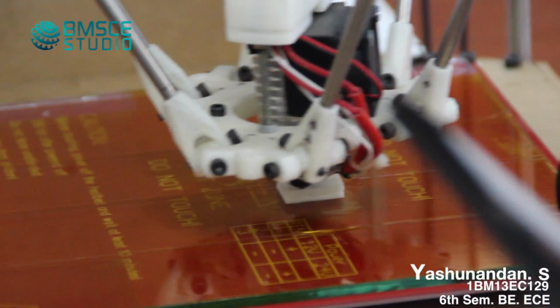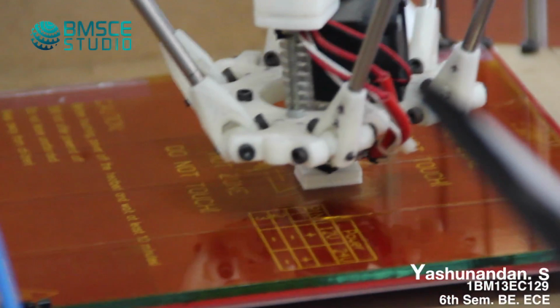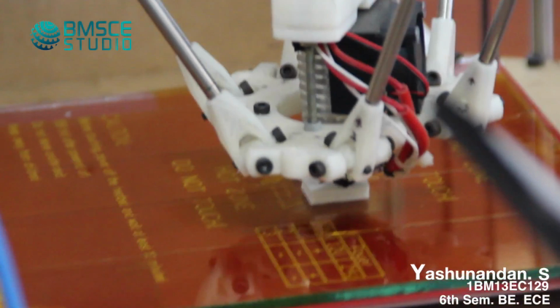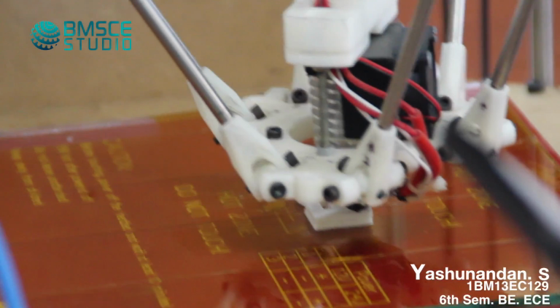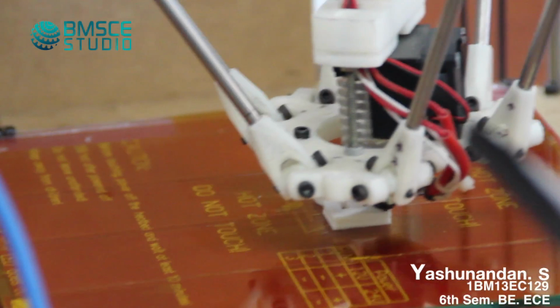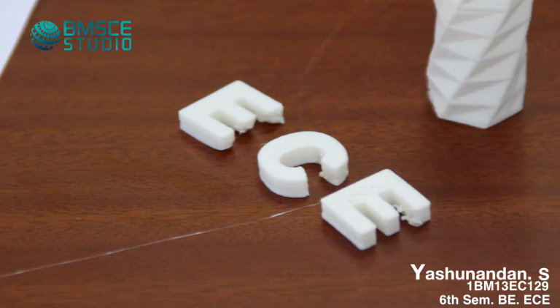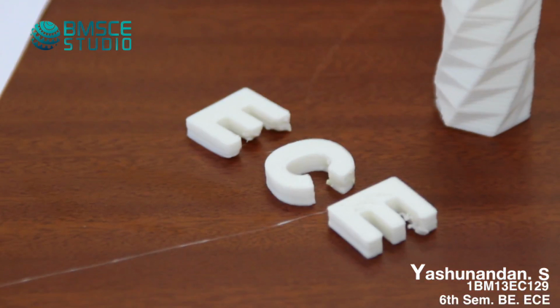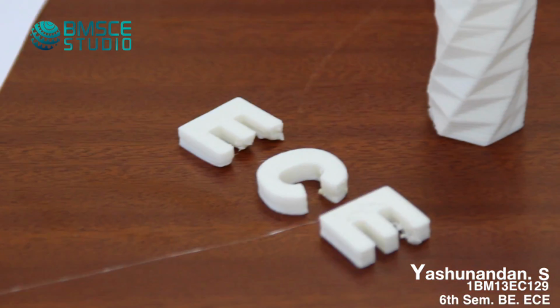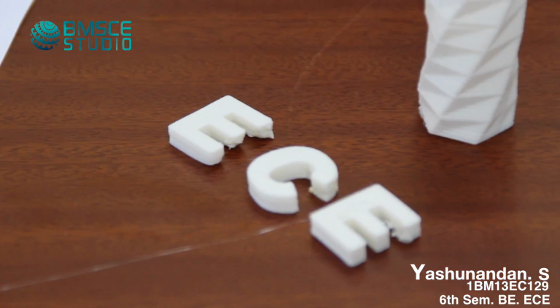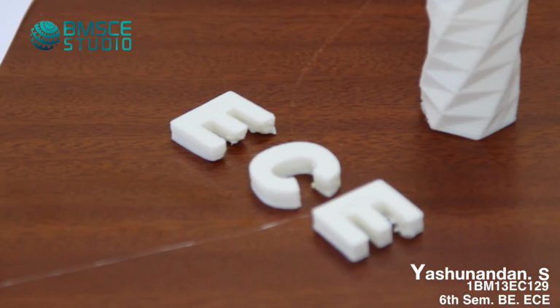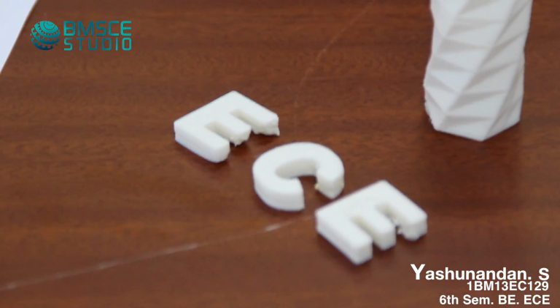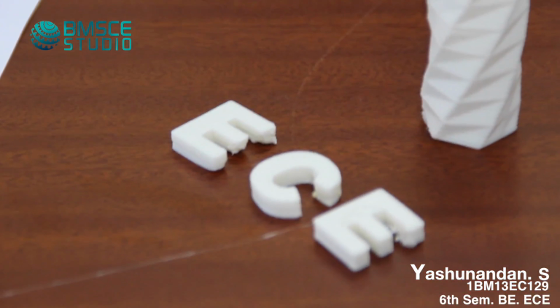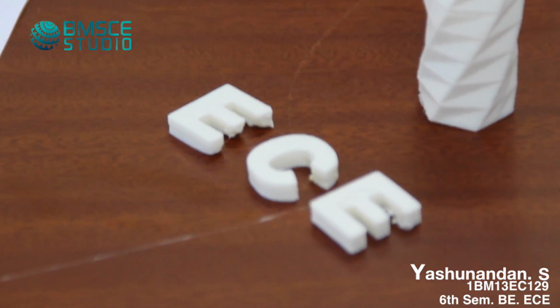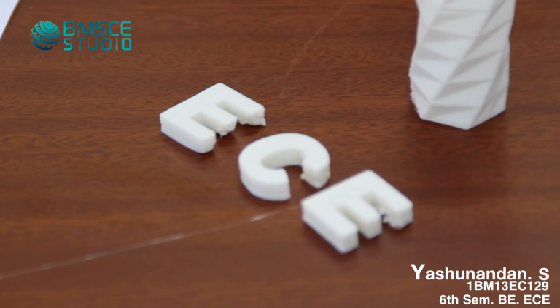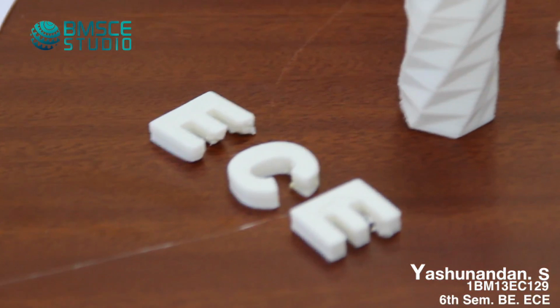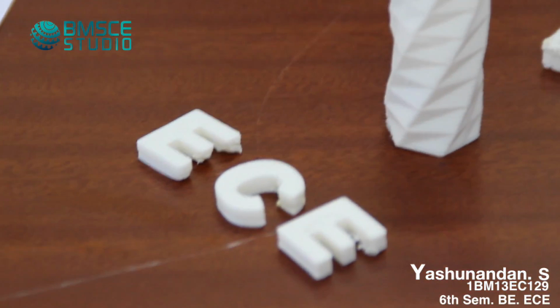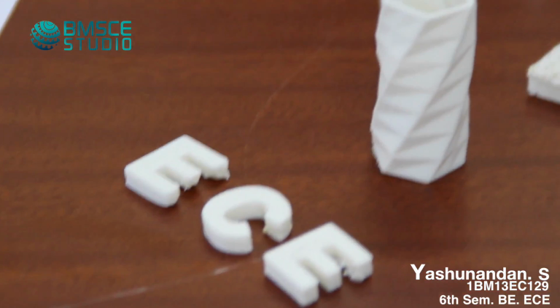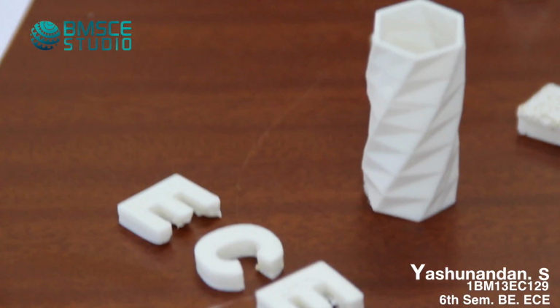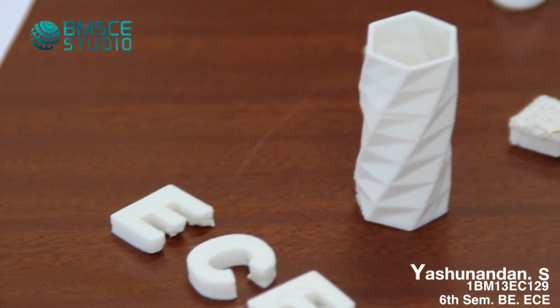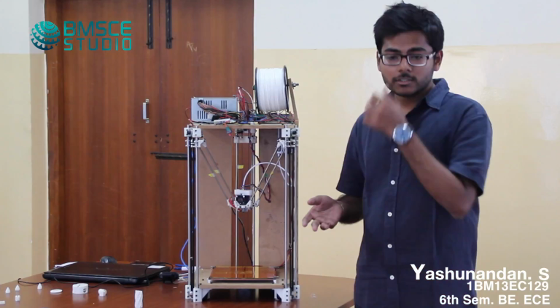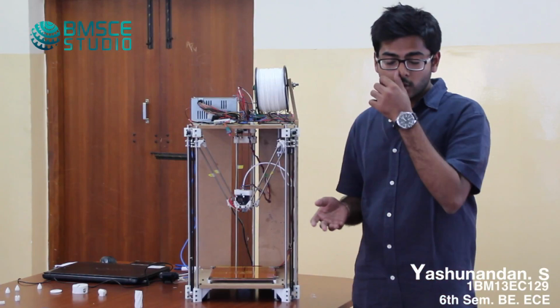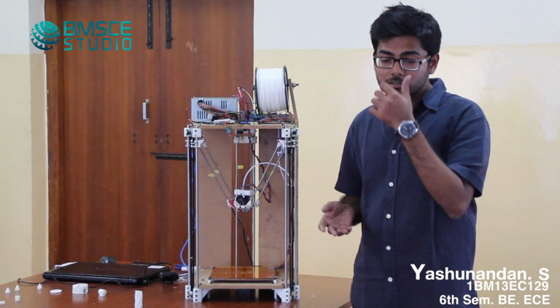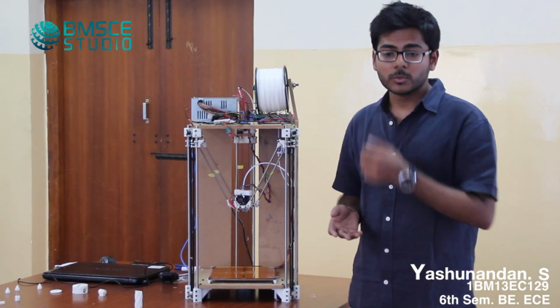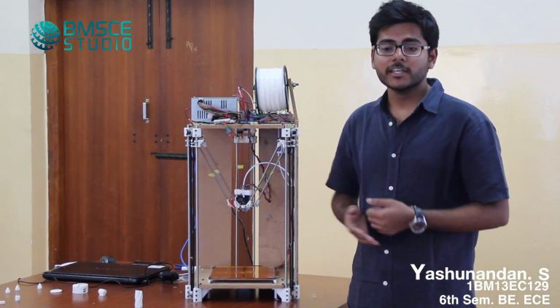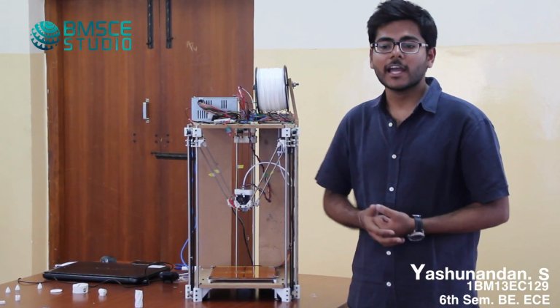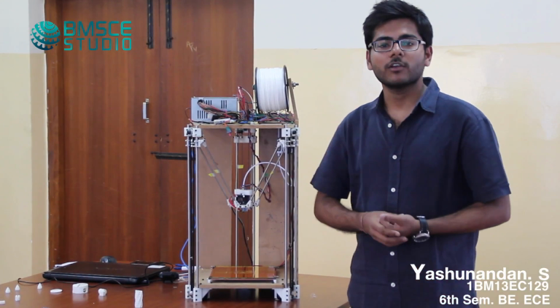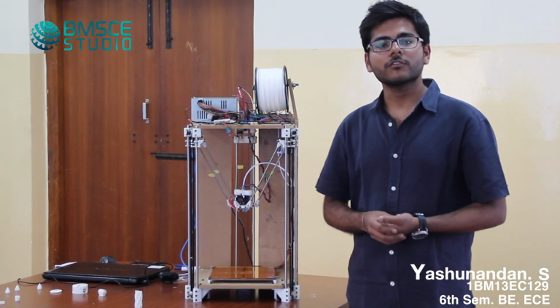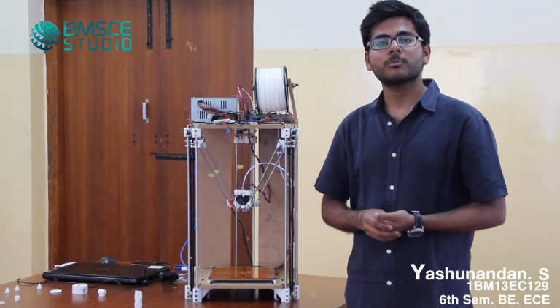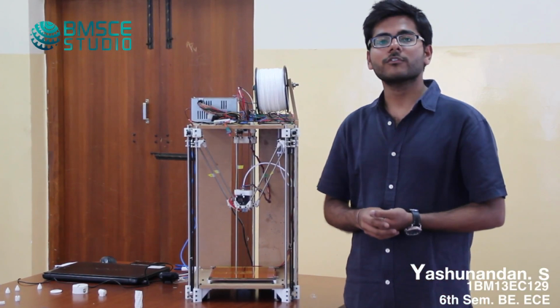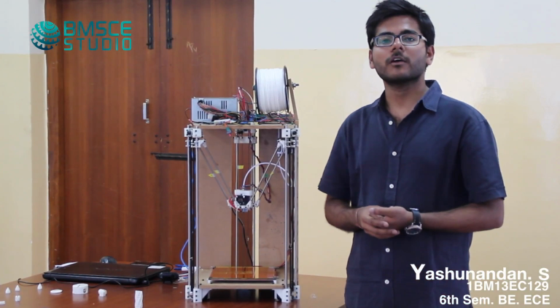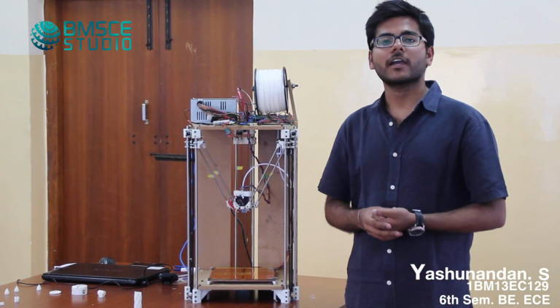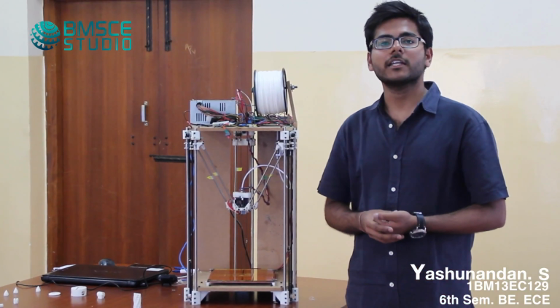You can see on this side we have some models which I have printed. Throughout this one year I had a lot of support from my faculty.